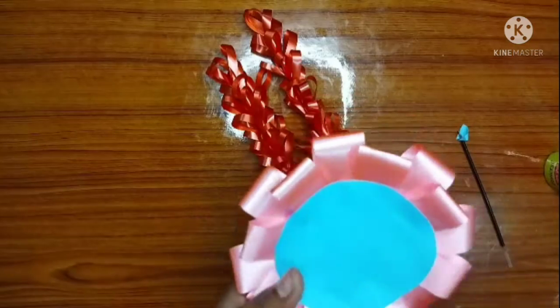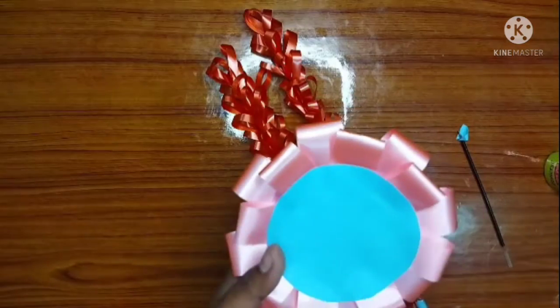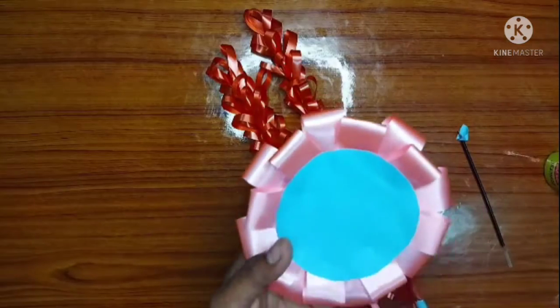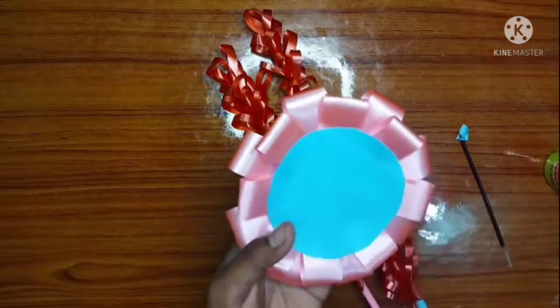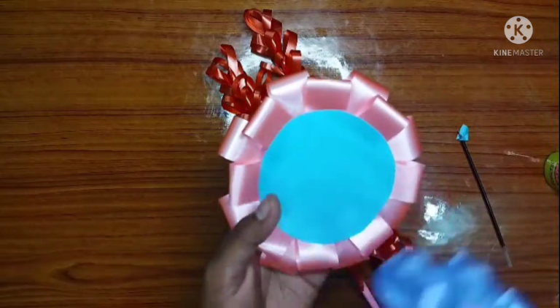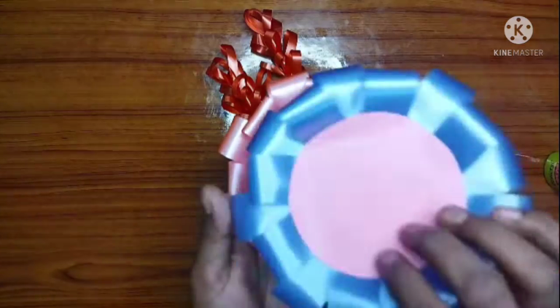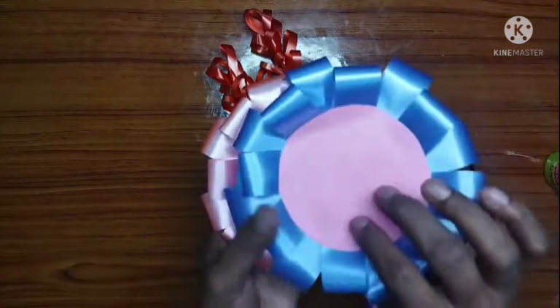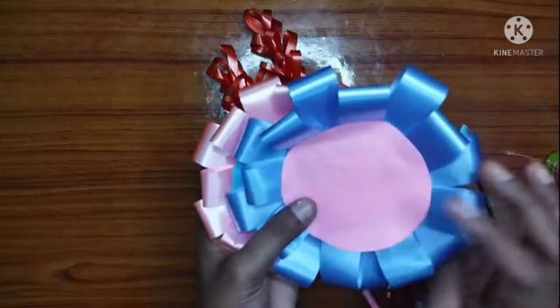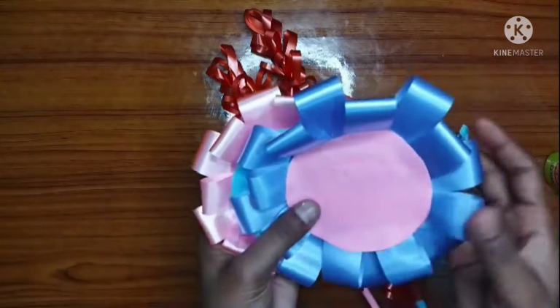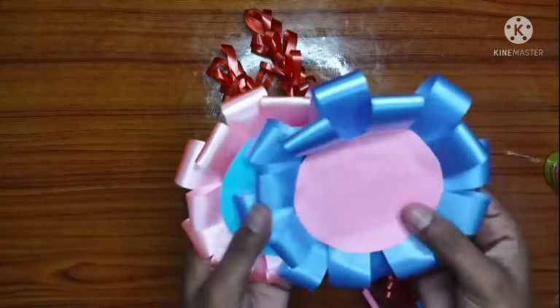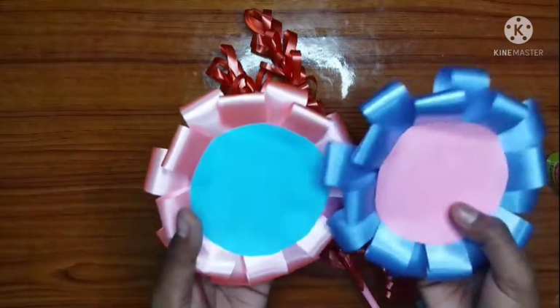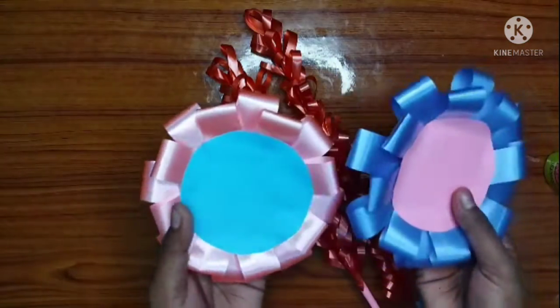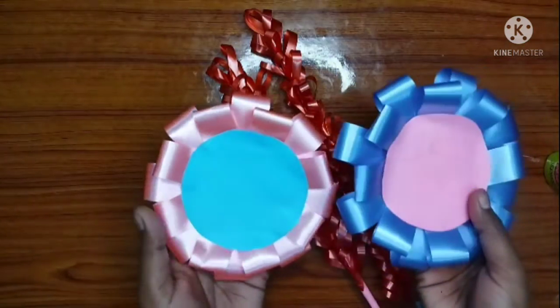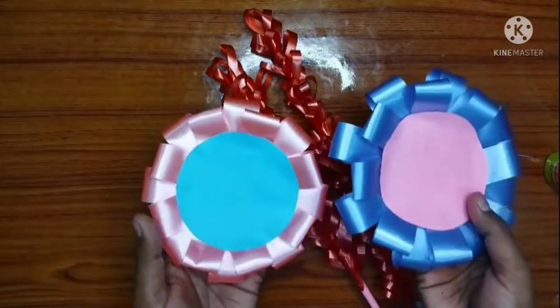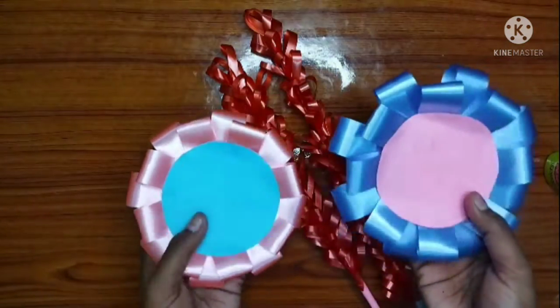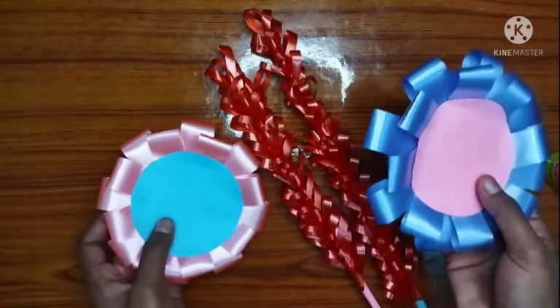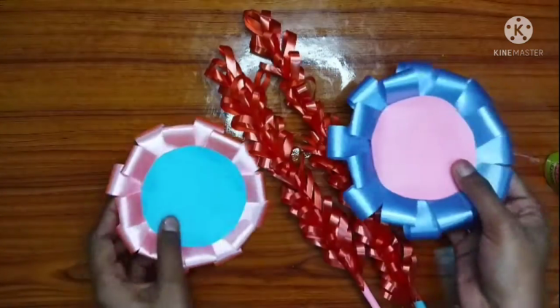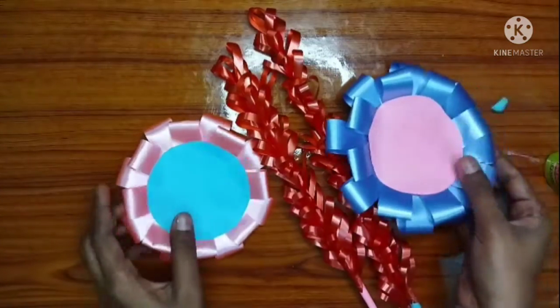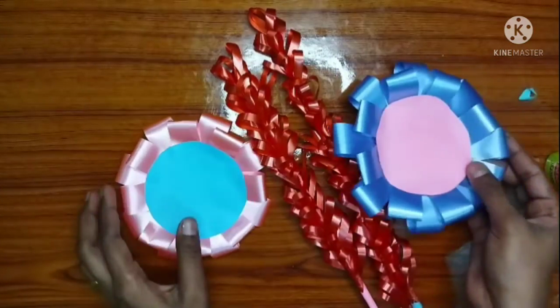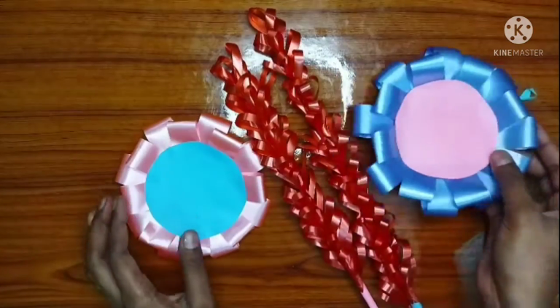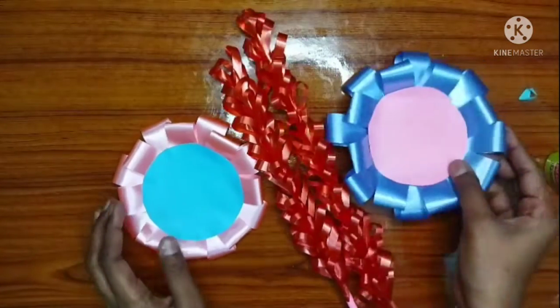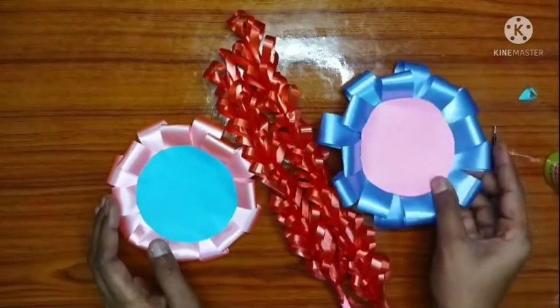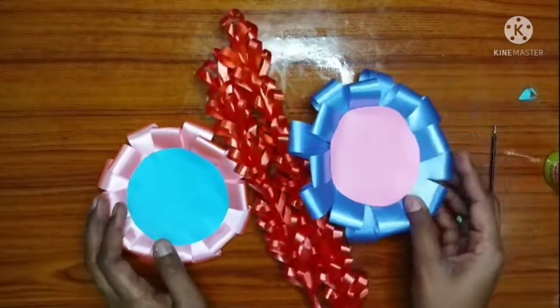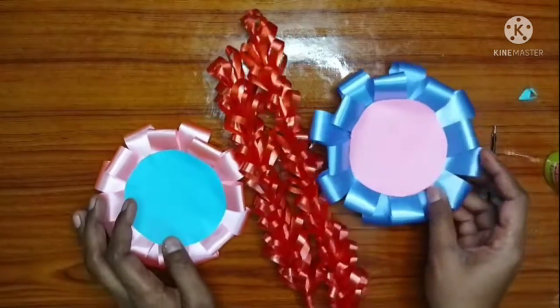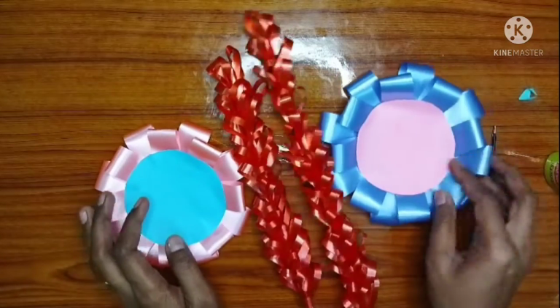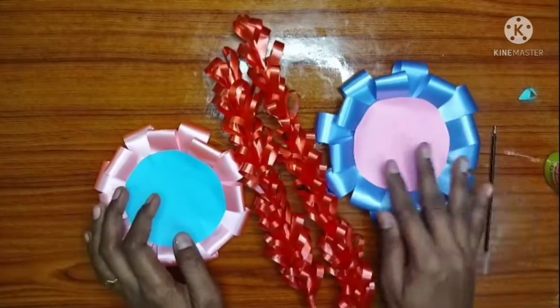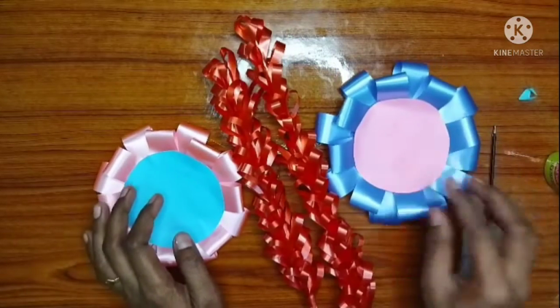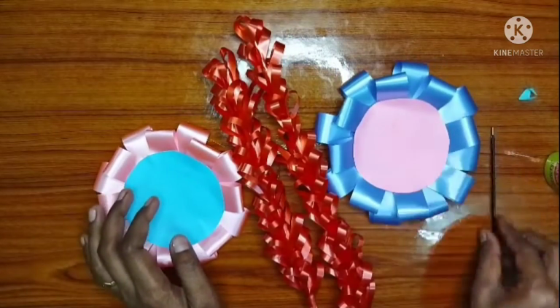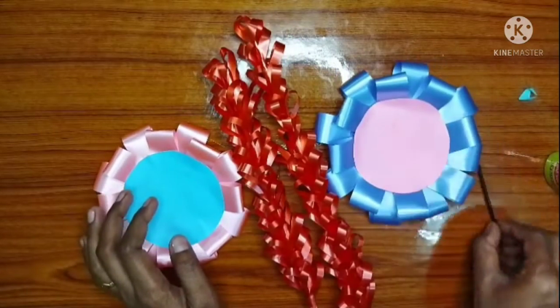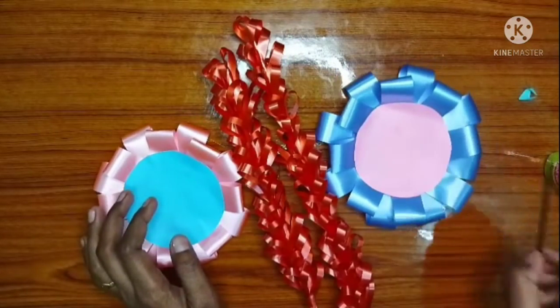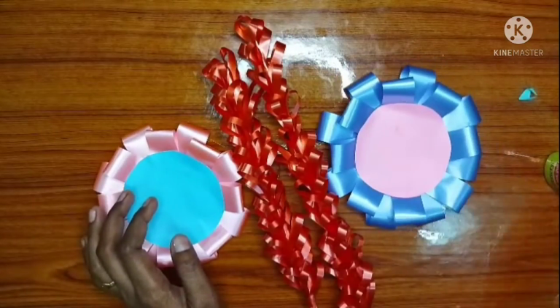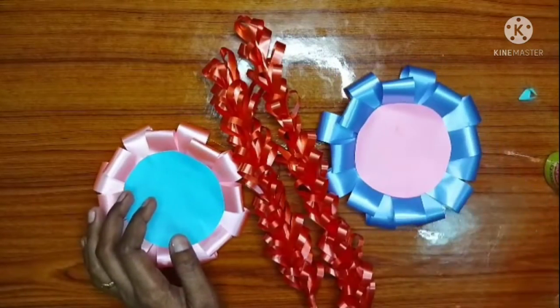I have made two of these colors. I will tell you how to do this in the next video. The cello tape is made in a round paper.